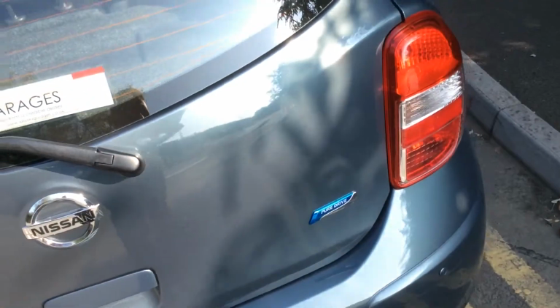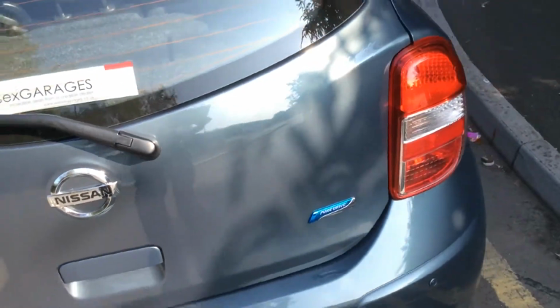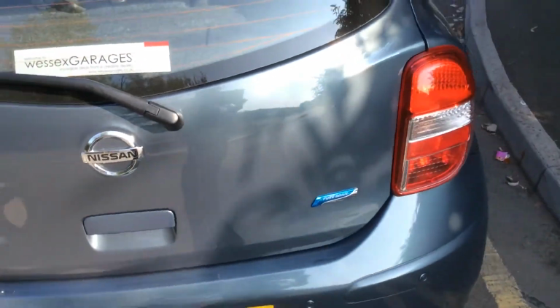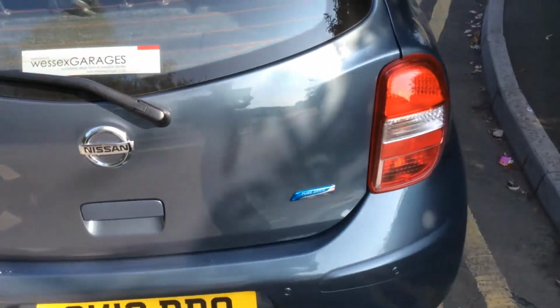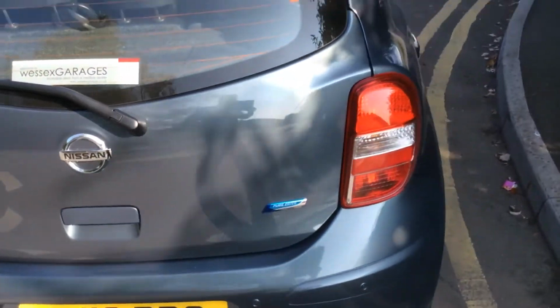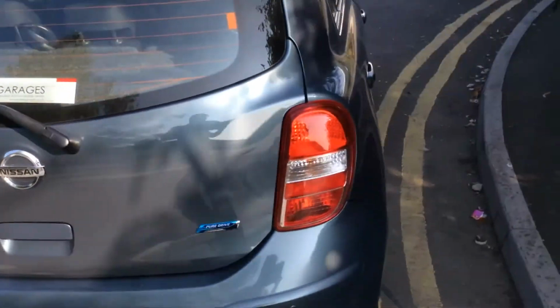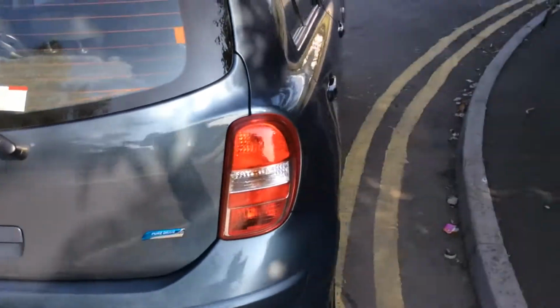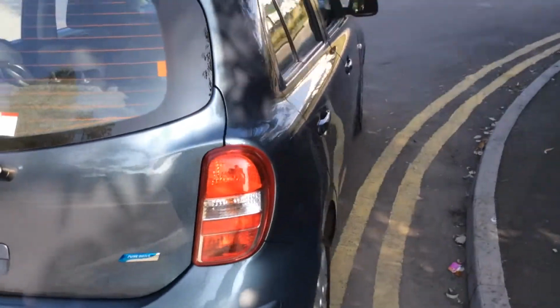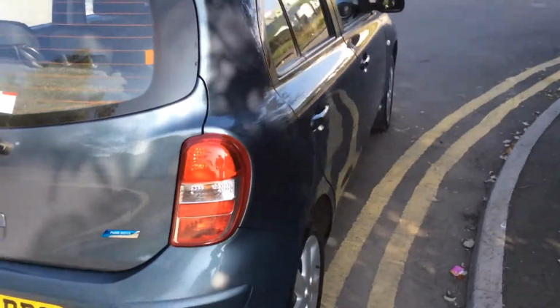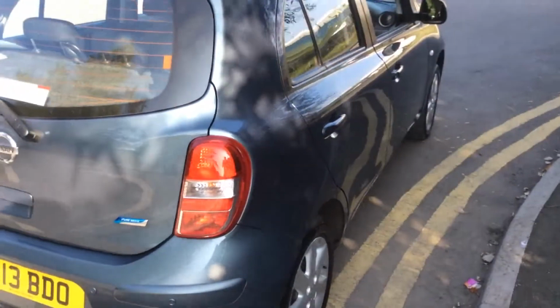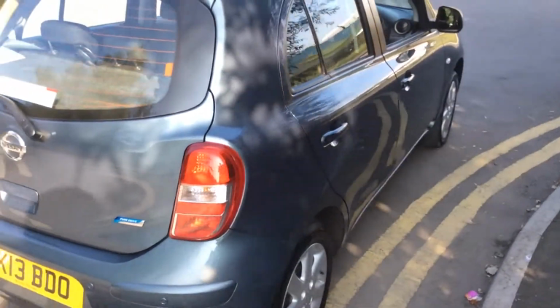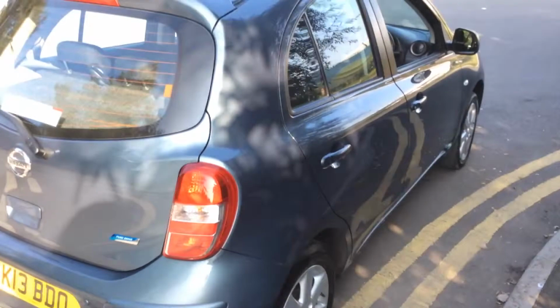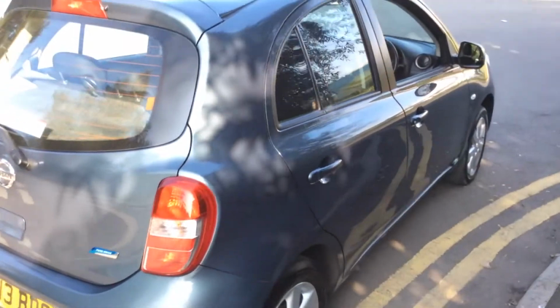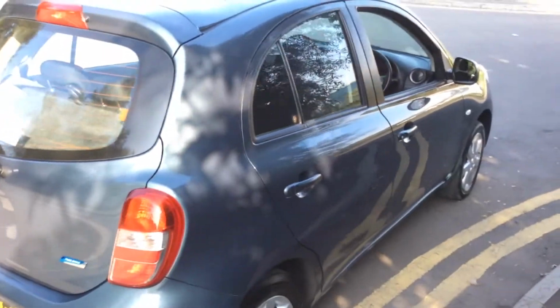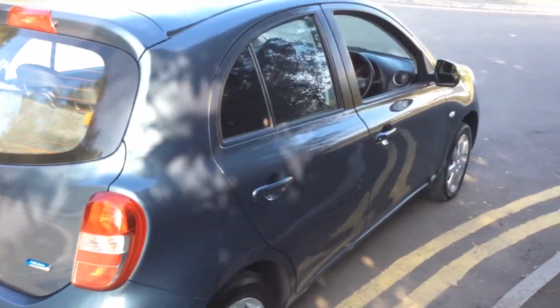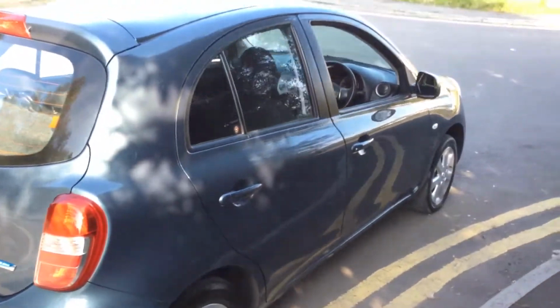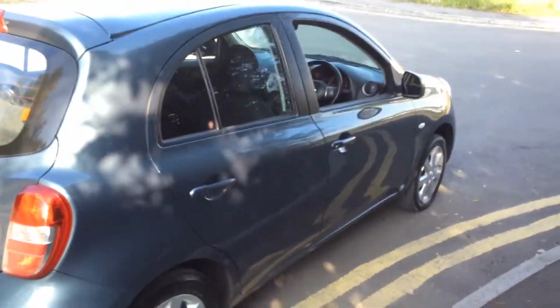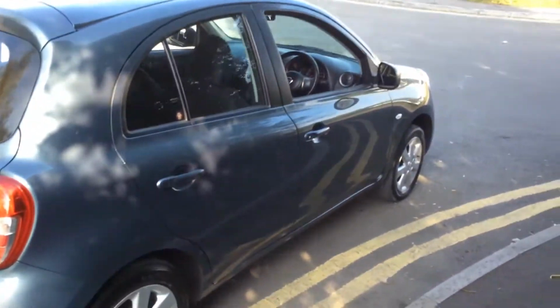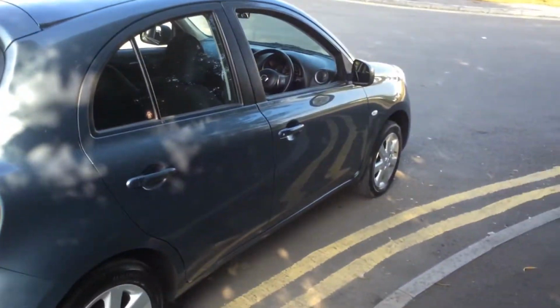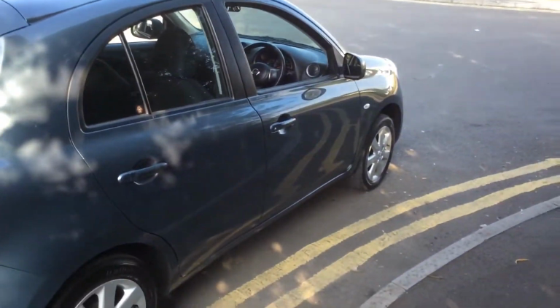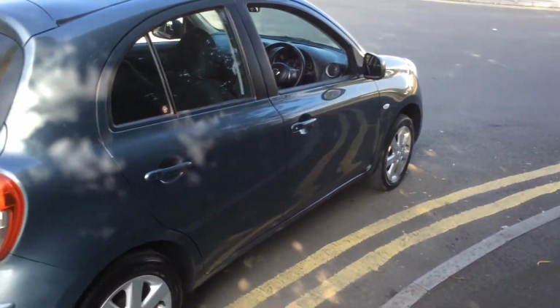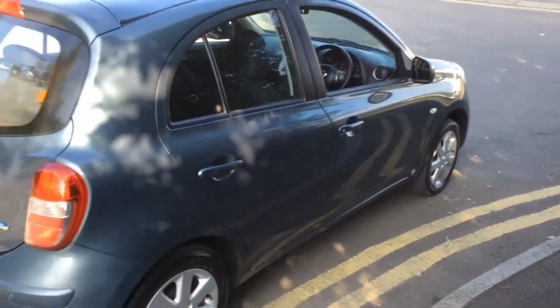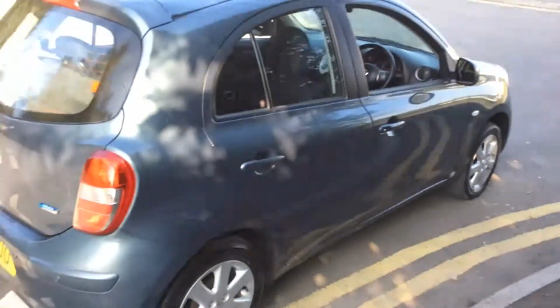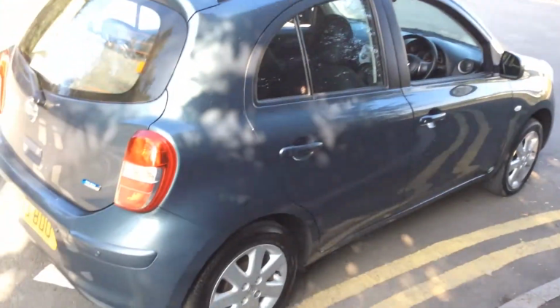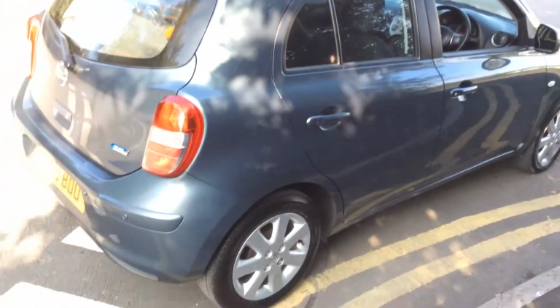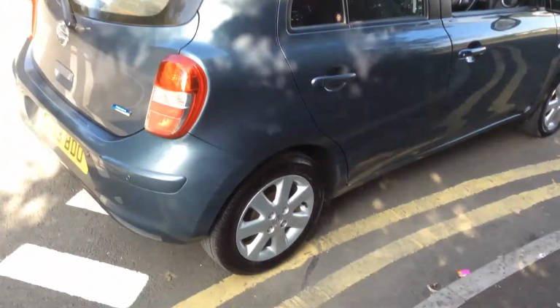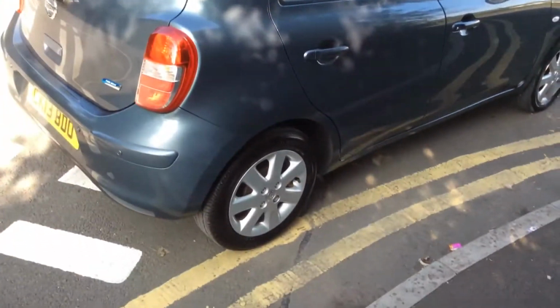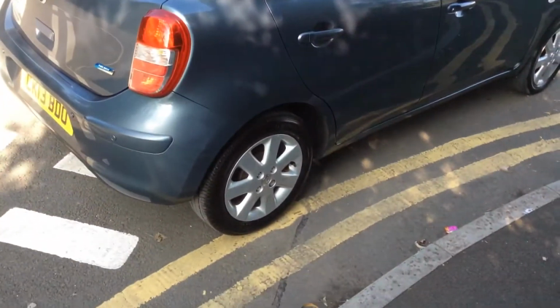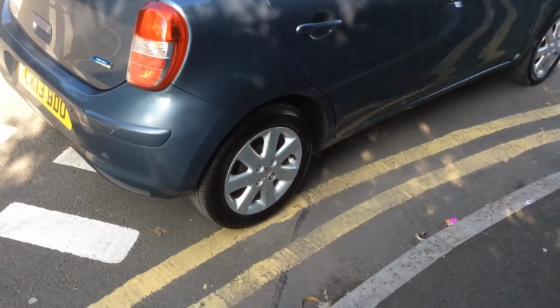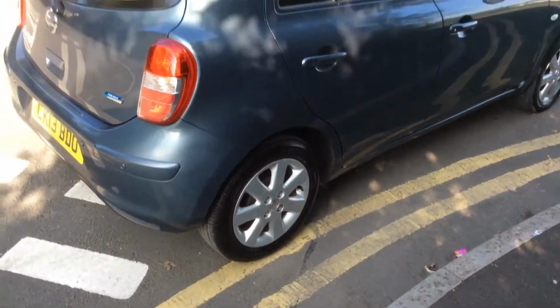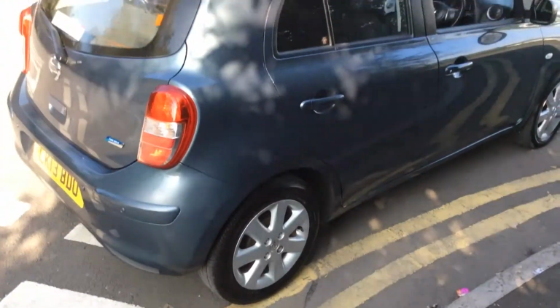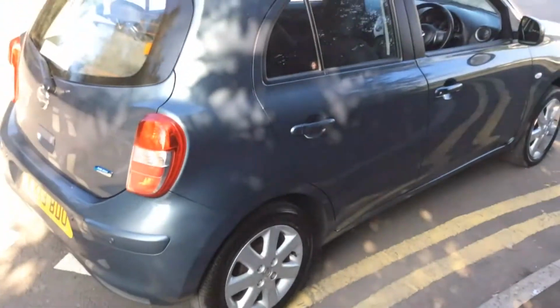Close the boot and continue around to the right hand side of the vehicle. Again you can see that the bodywork, the paintwork and the 15 inch alloy wheels are in very good condition.